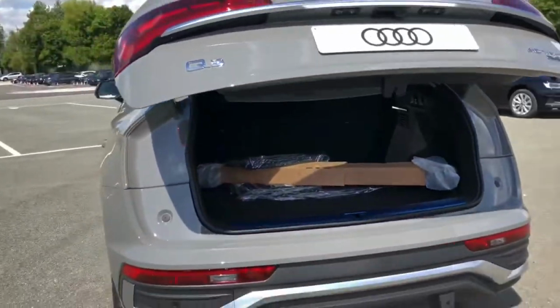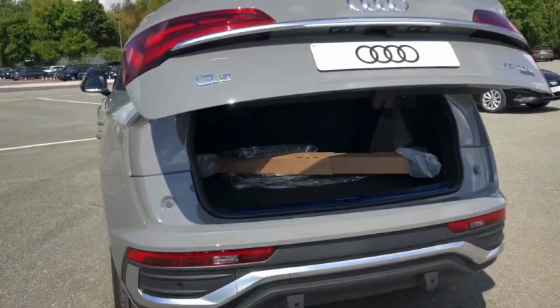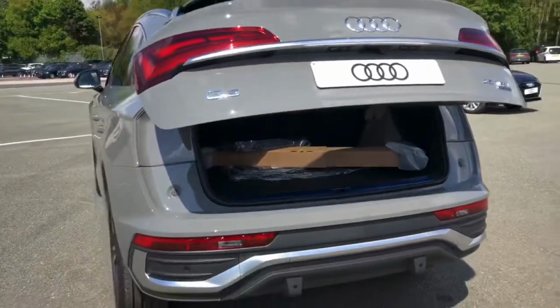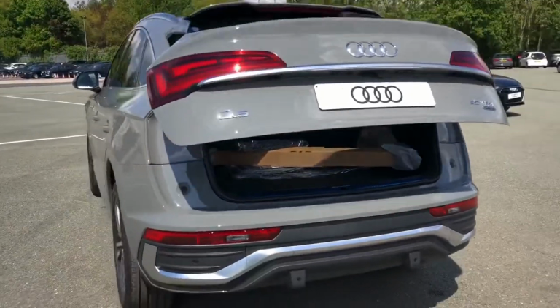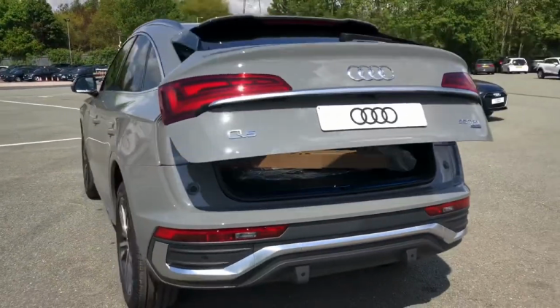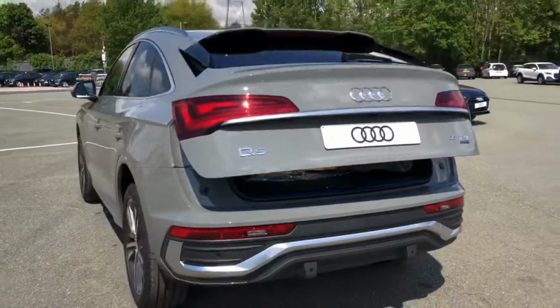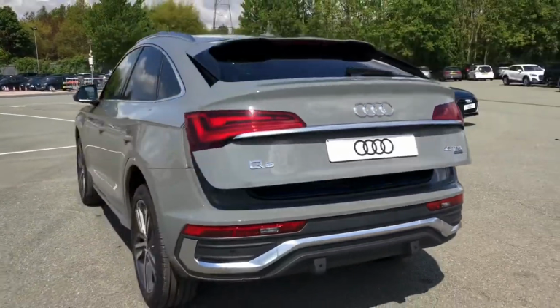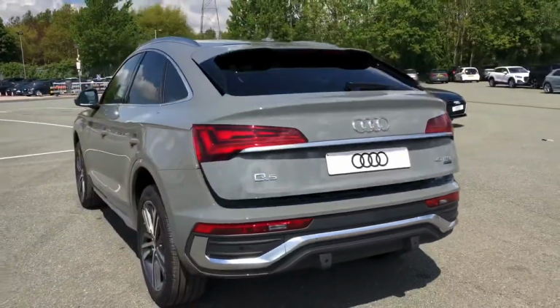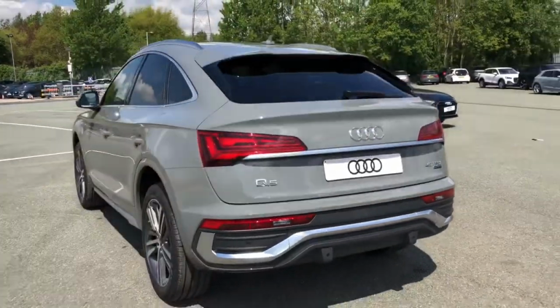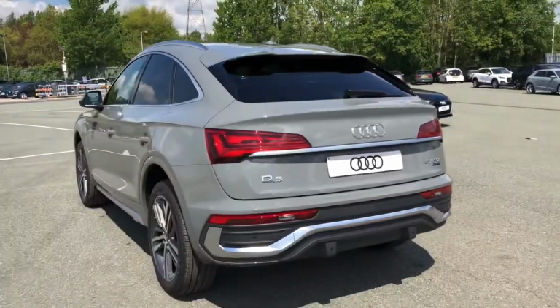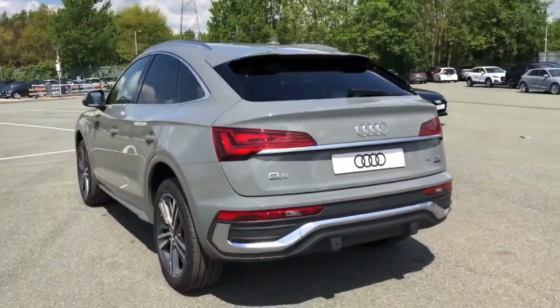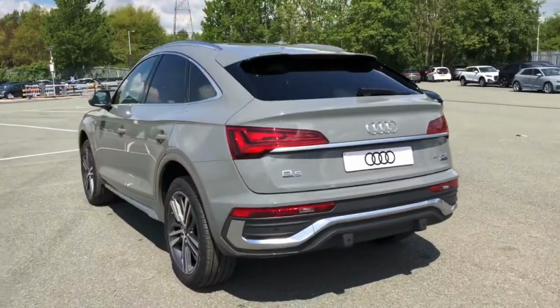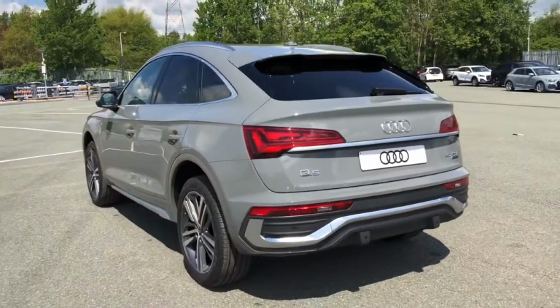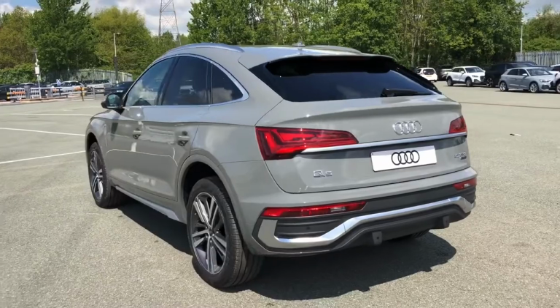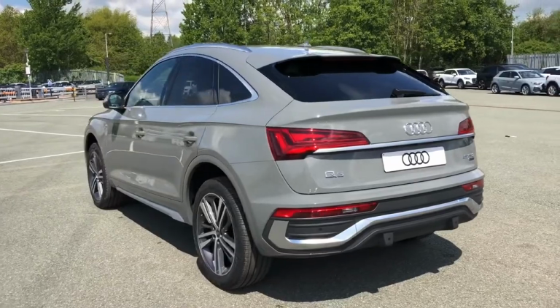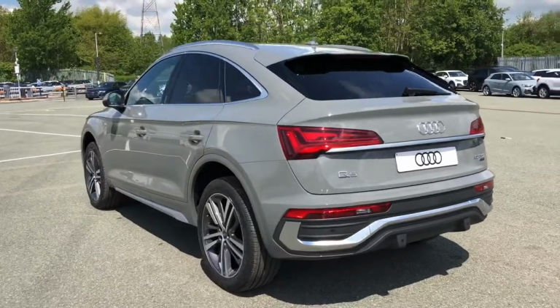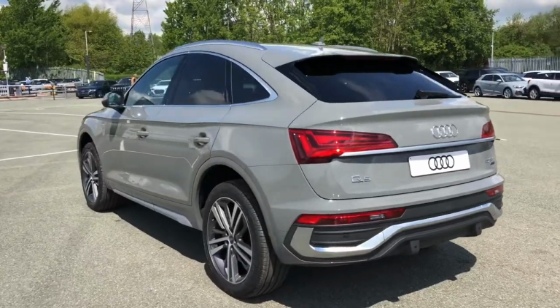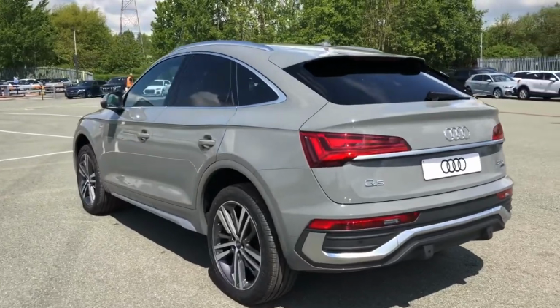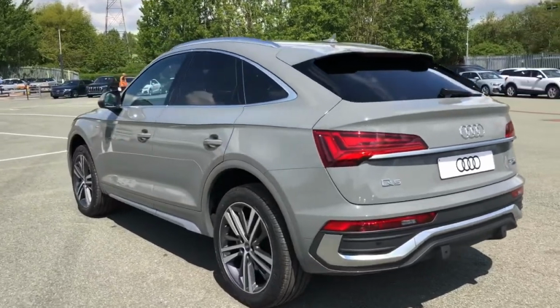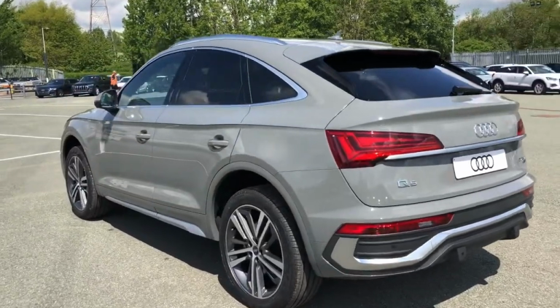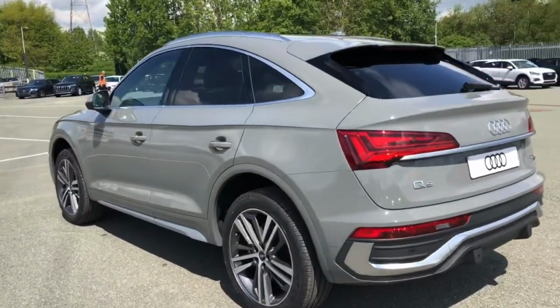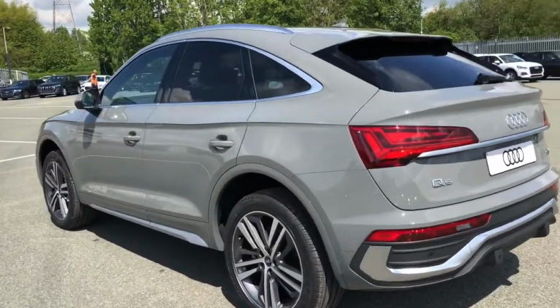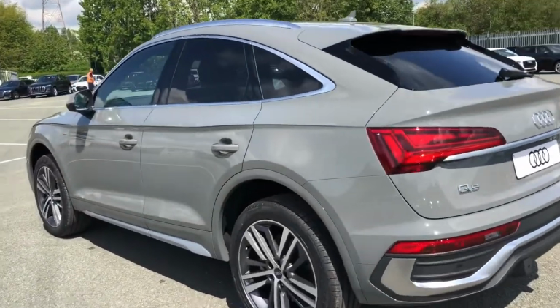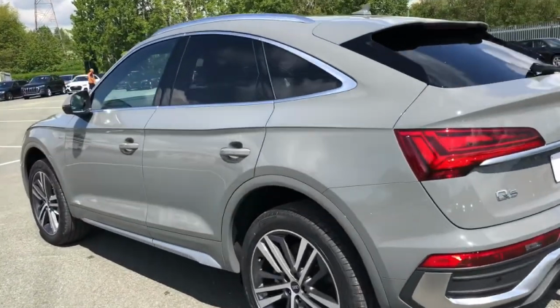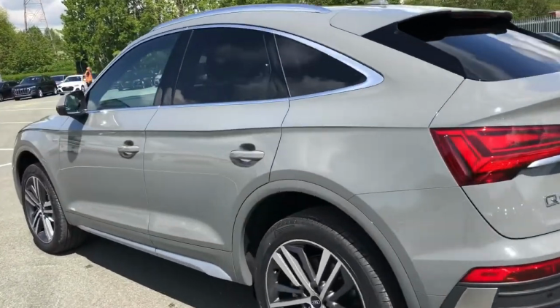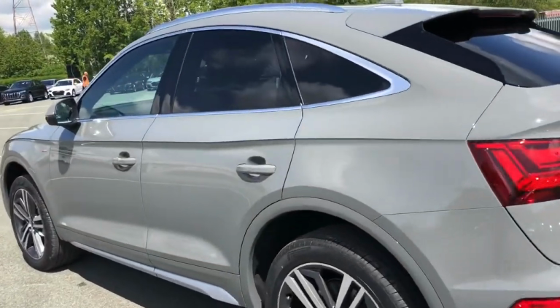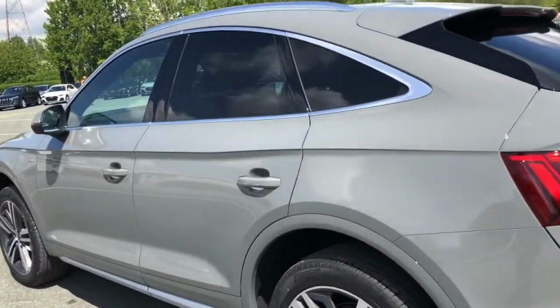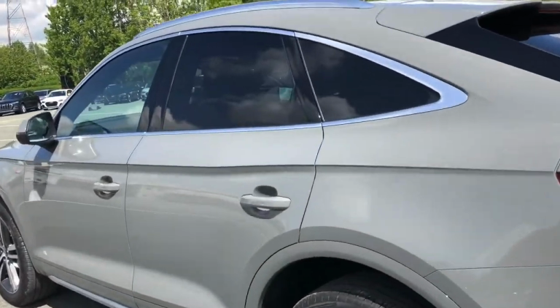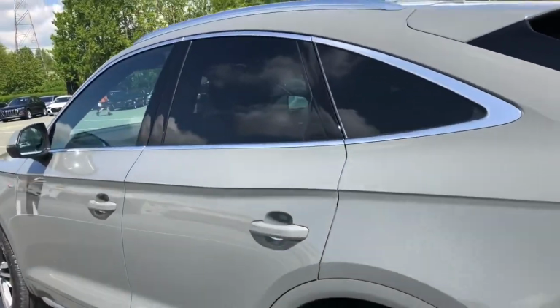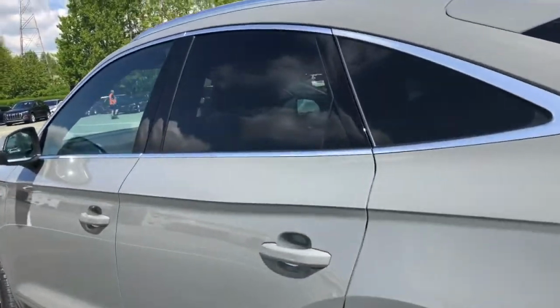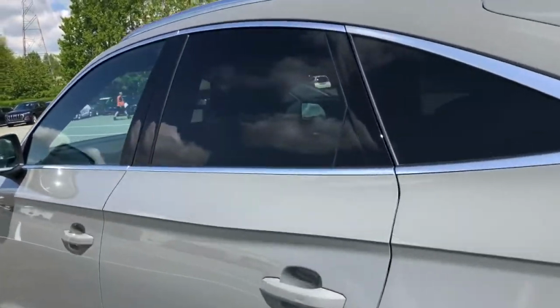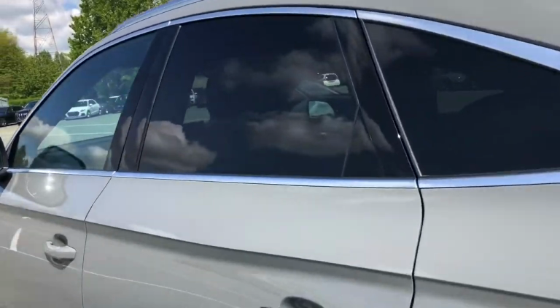Overall, this is a really stylish SUV that definitely stands out from the crowd, especially with the S-Line enhanced exterior styling and Quantum Grey paintwork.